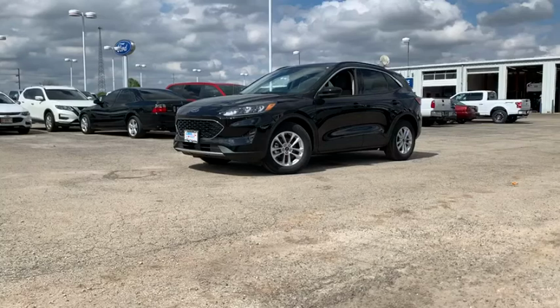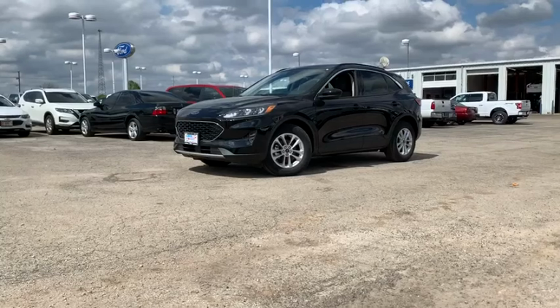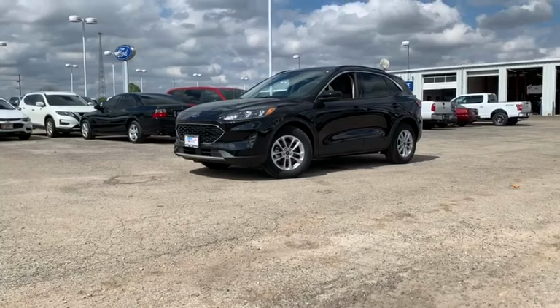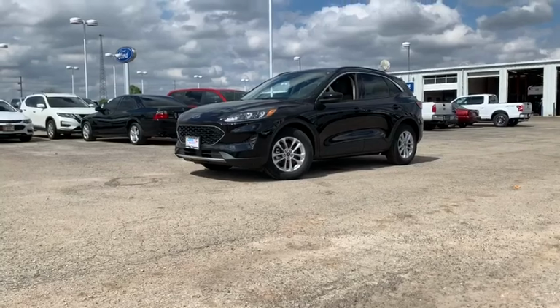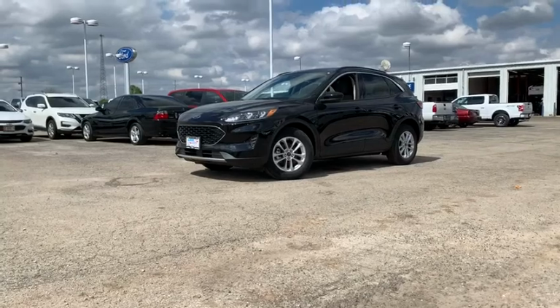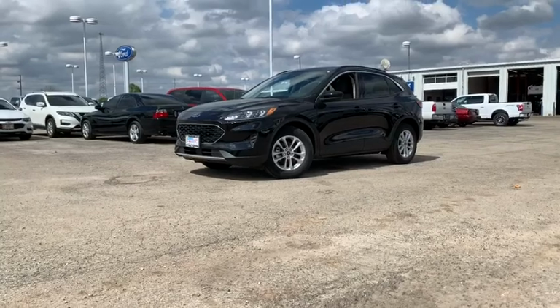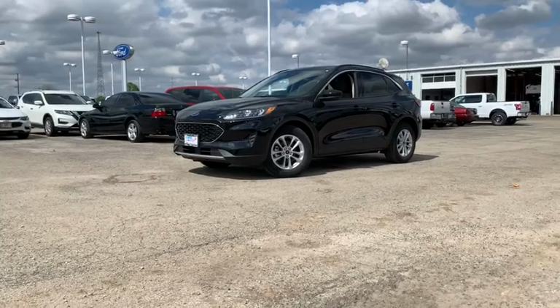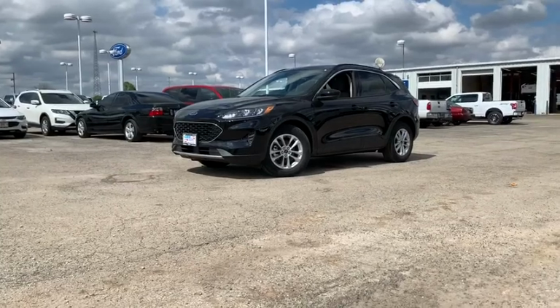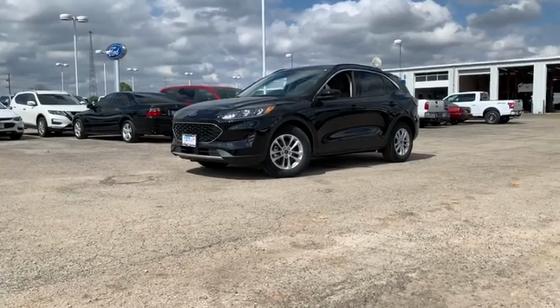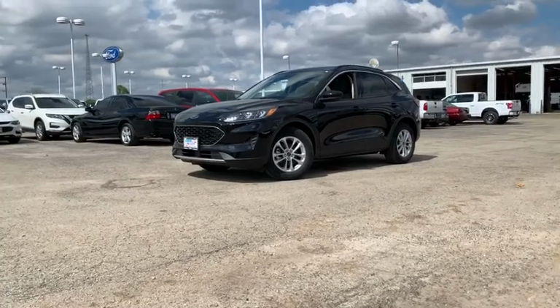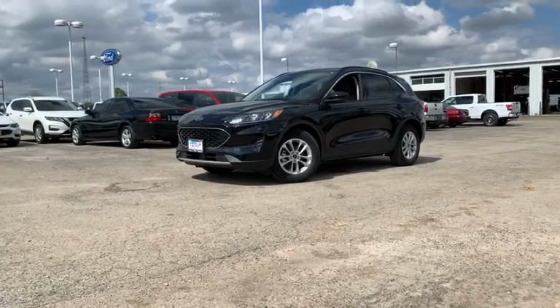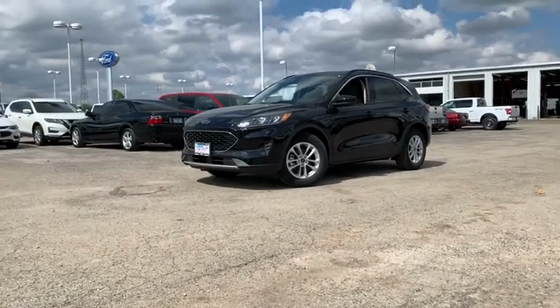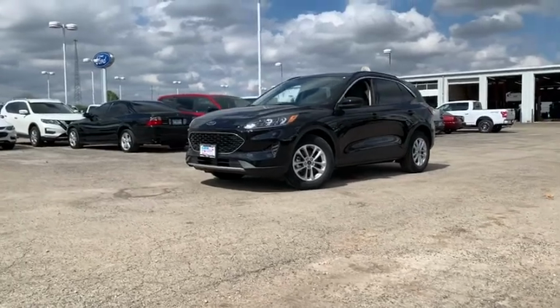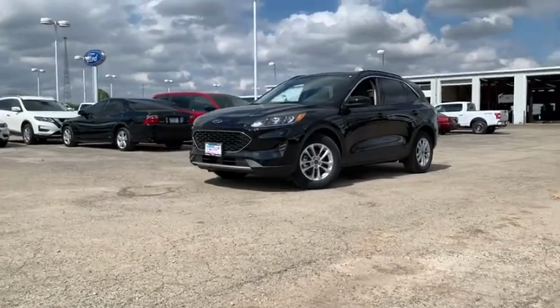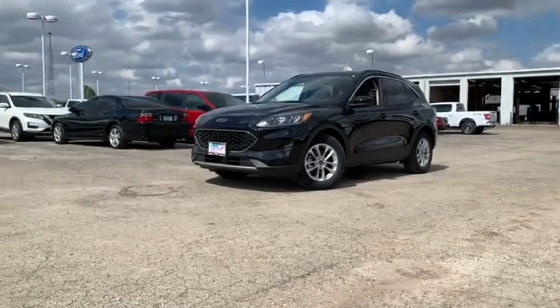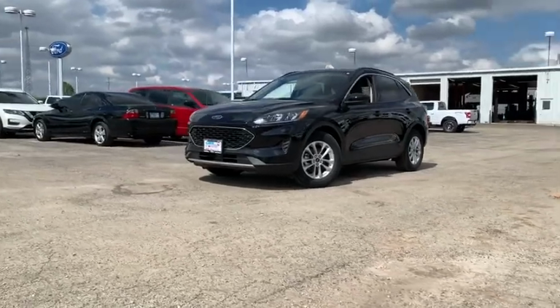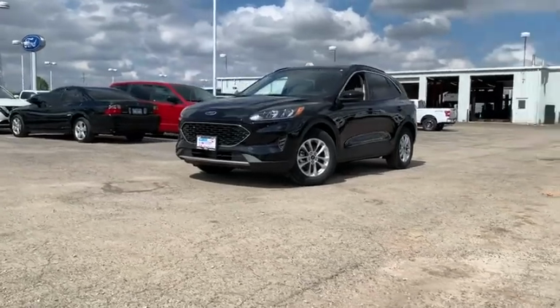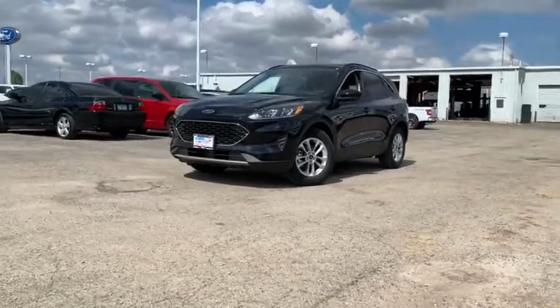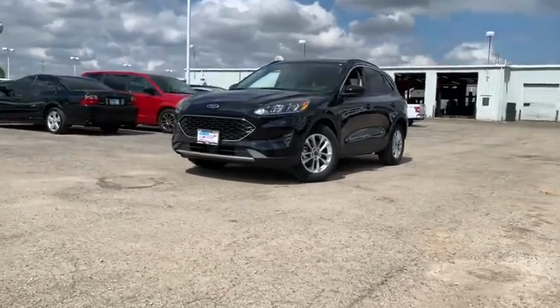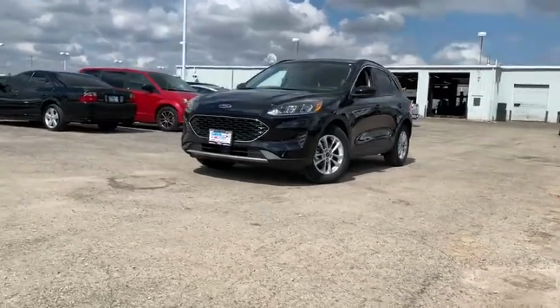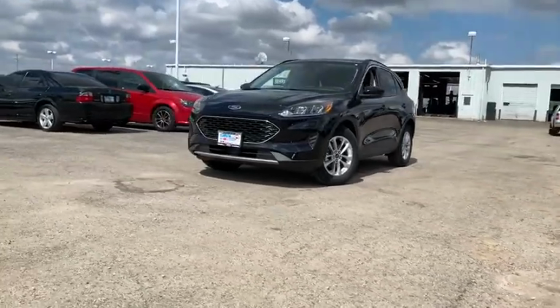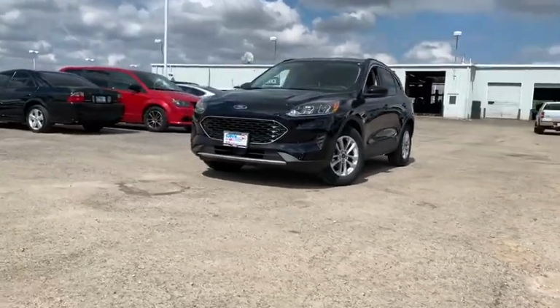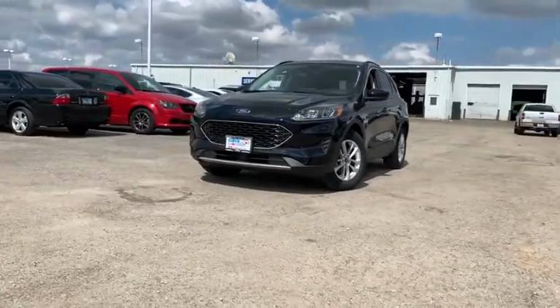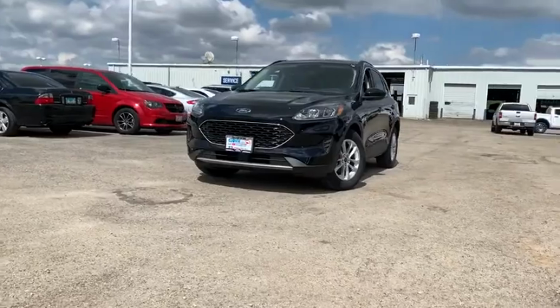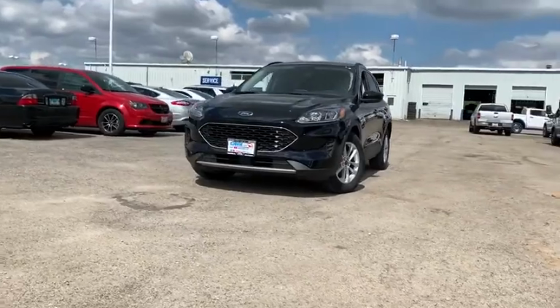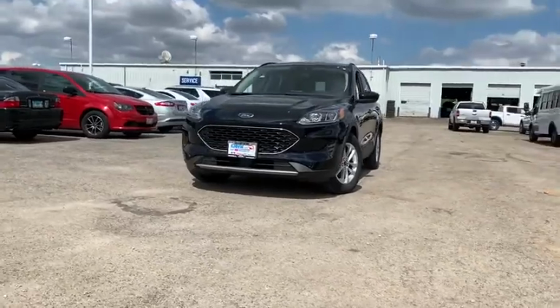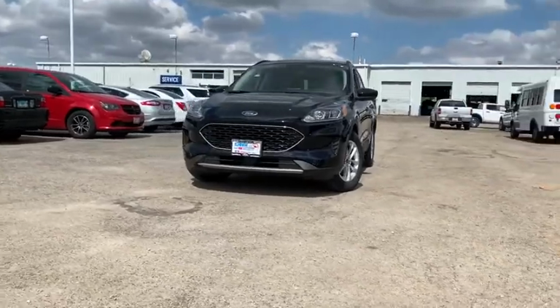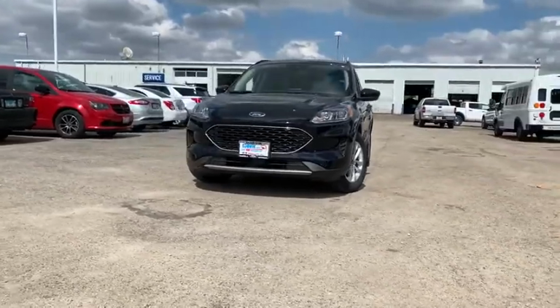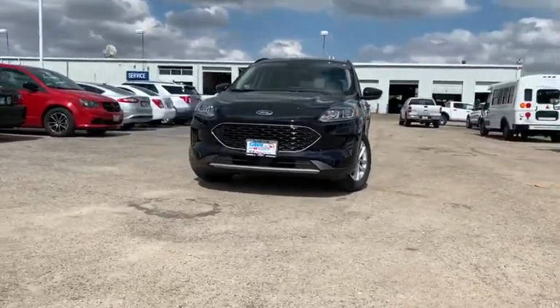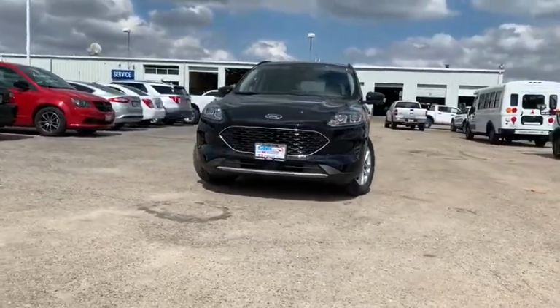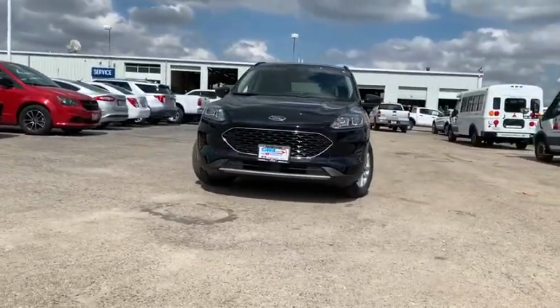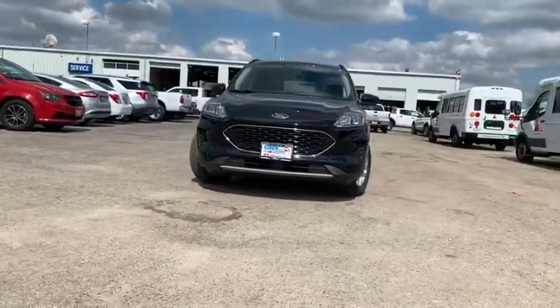Take a ride in the 2020 Ford Escape. Gas engines flex, tow, sip and go with Ford Escape.